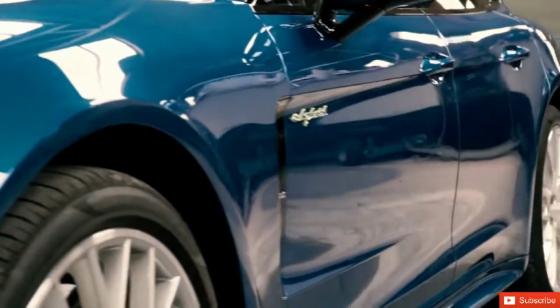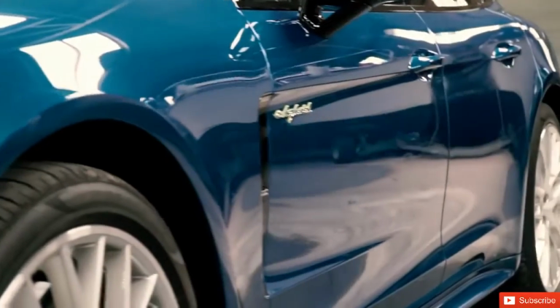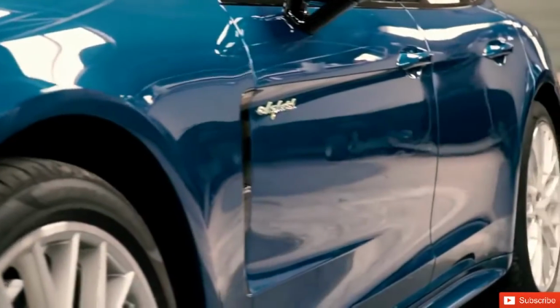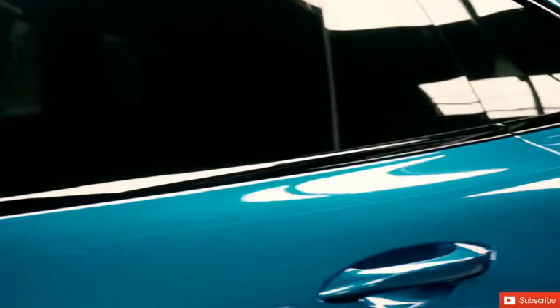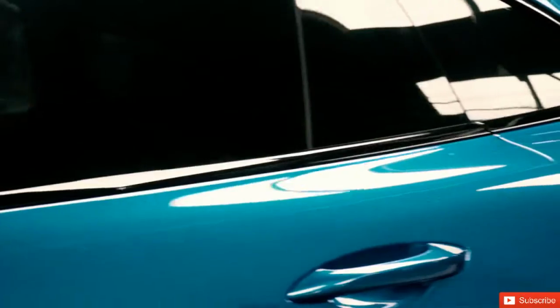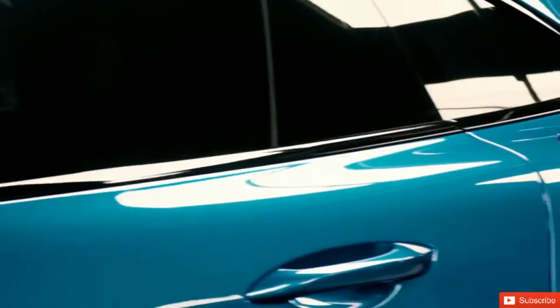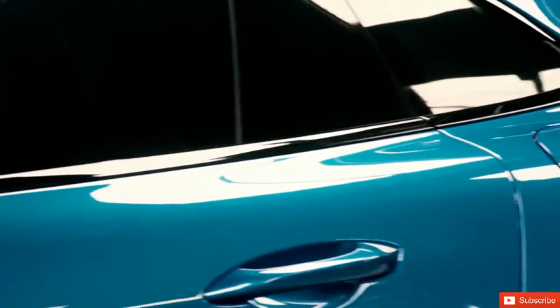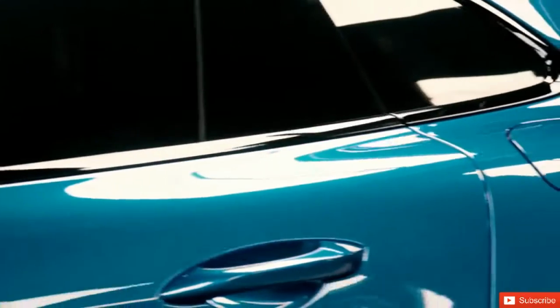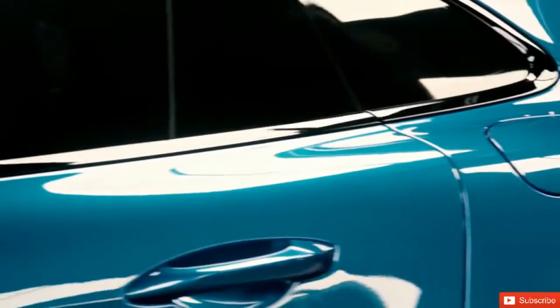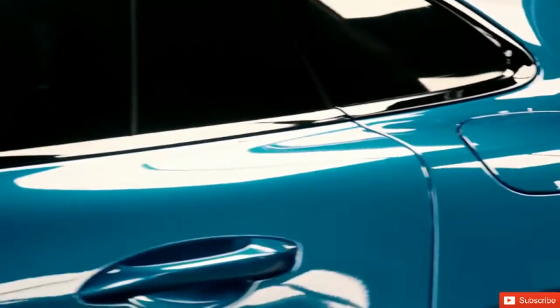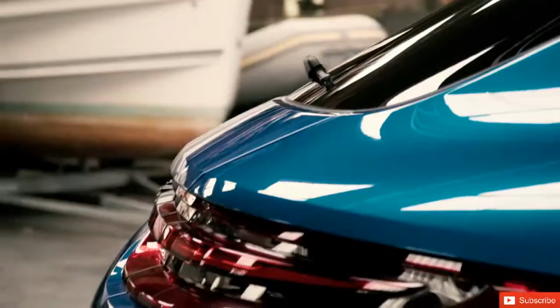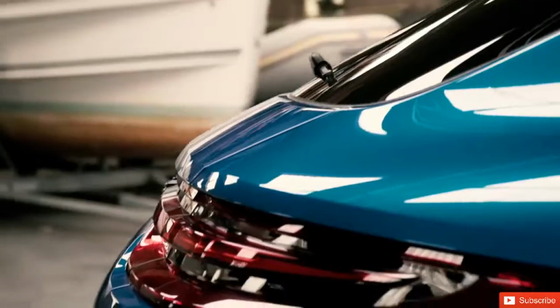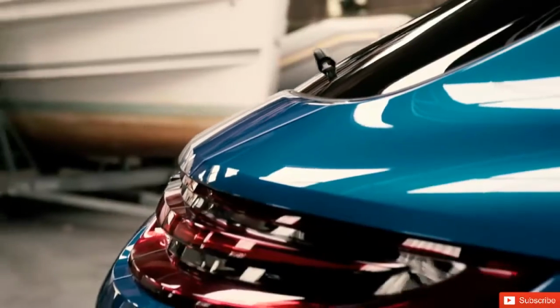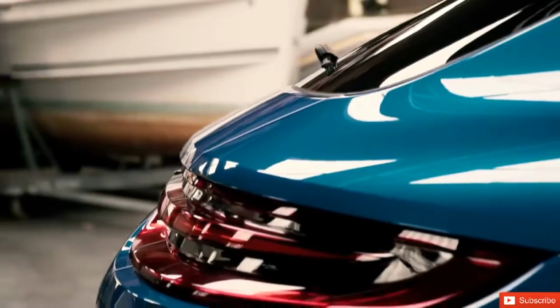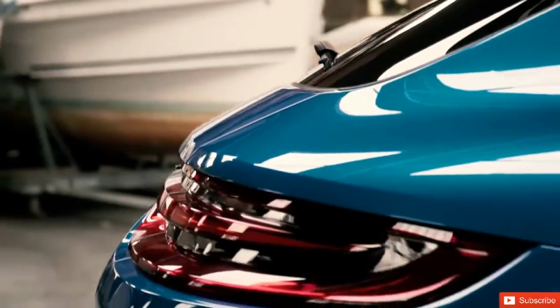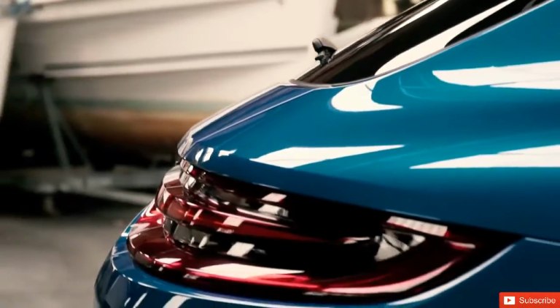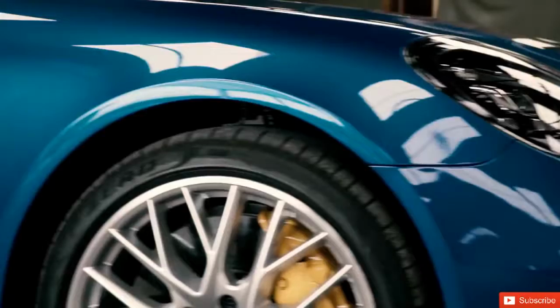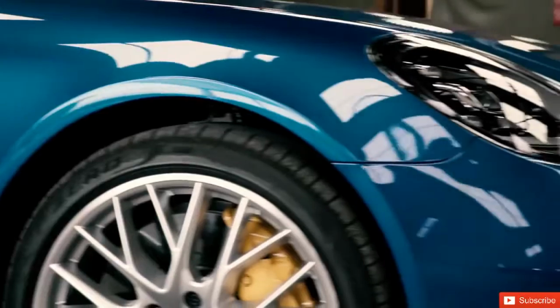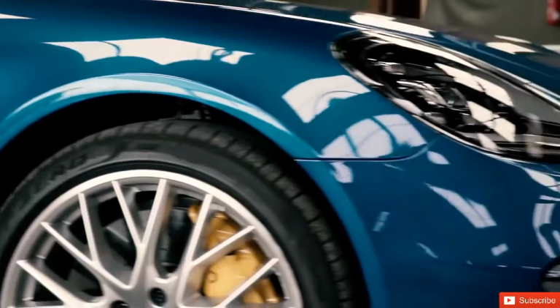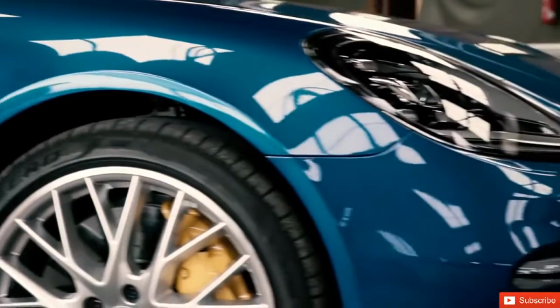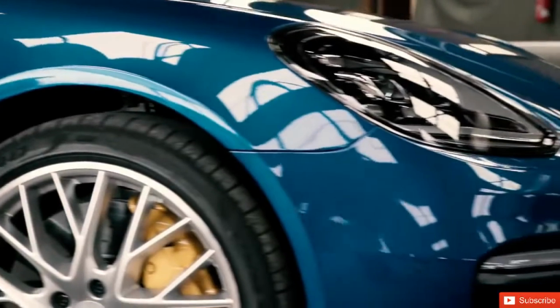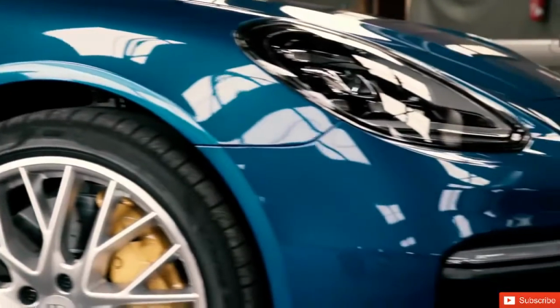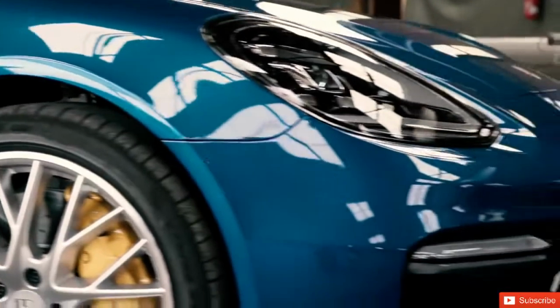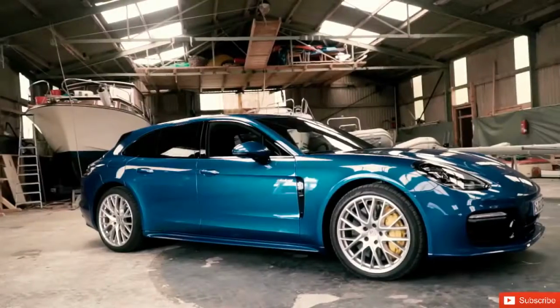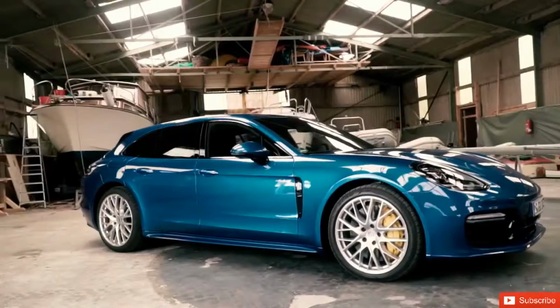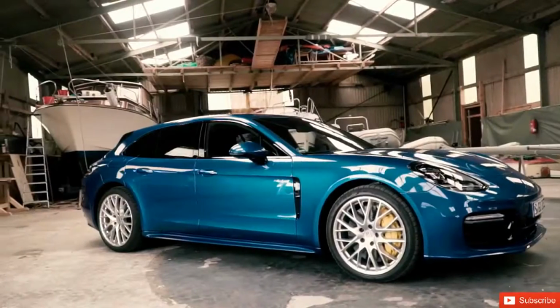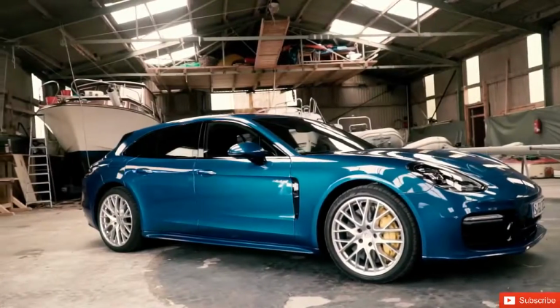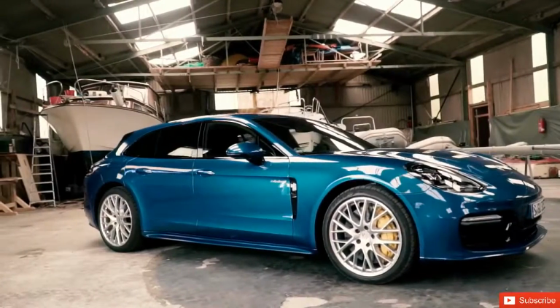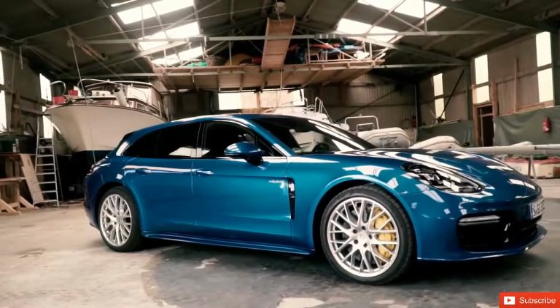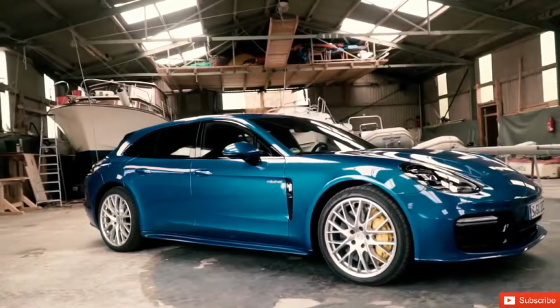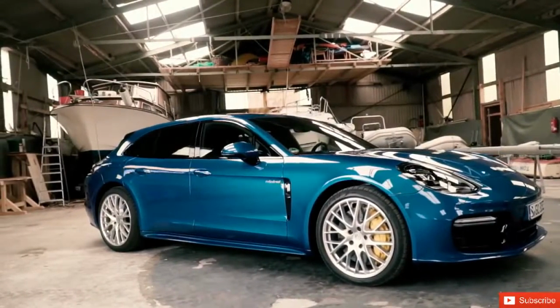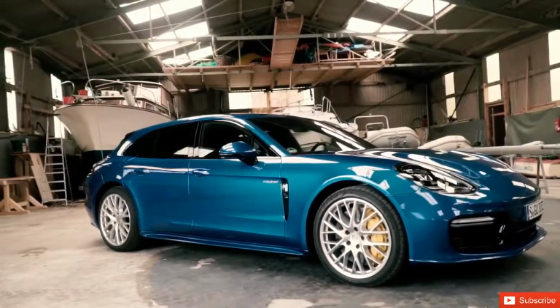A study at the Paris Motor Show, back in 2012, opened a new chapter in the language of Porsche design.